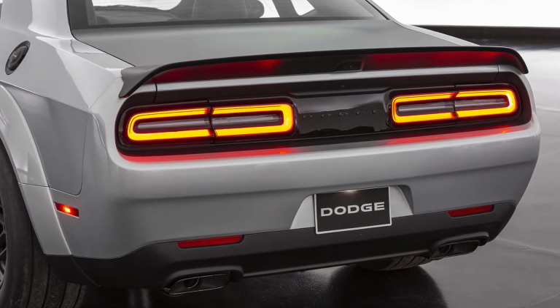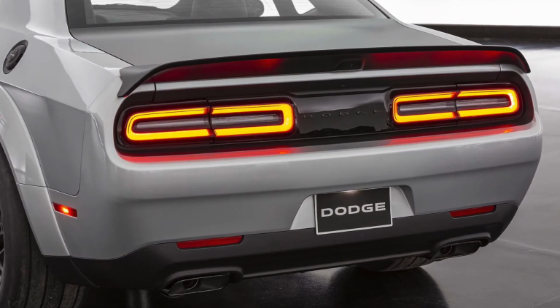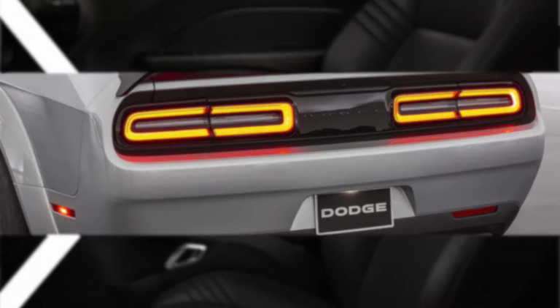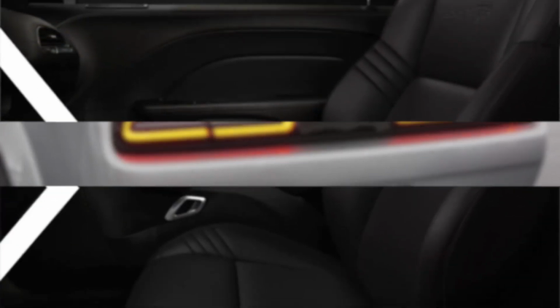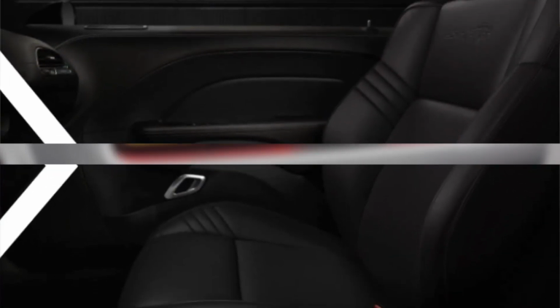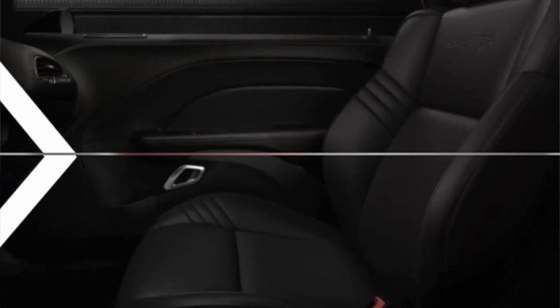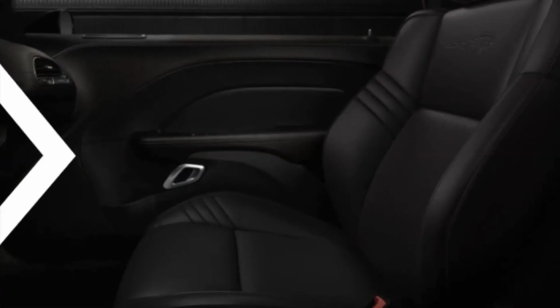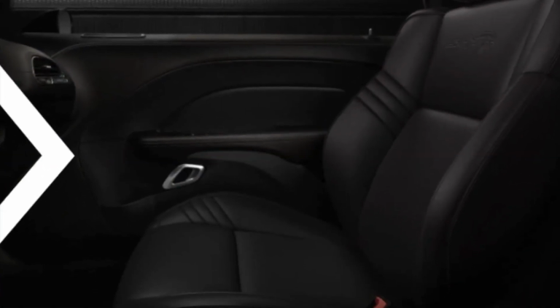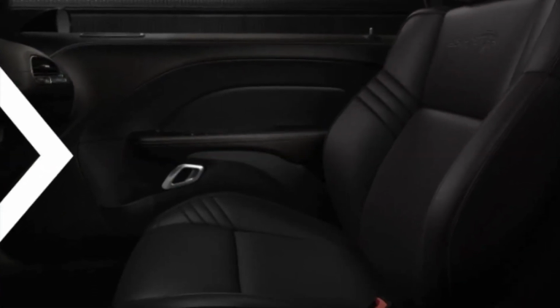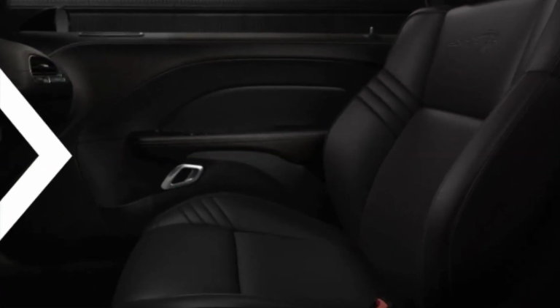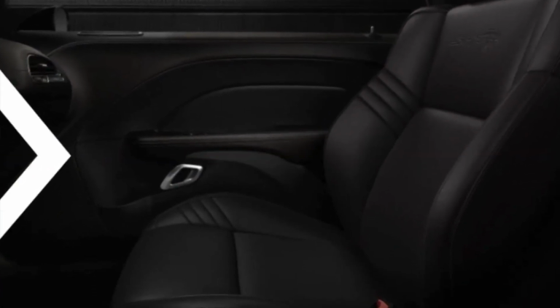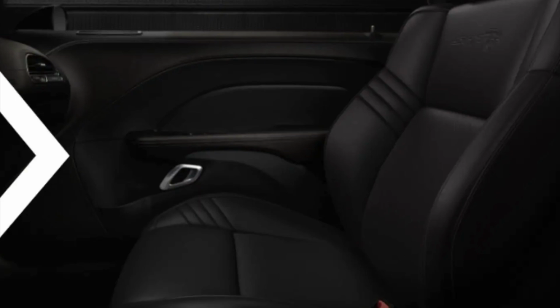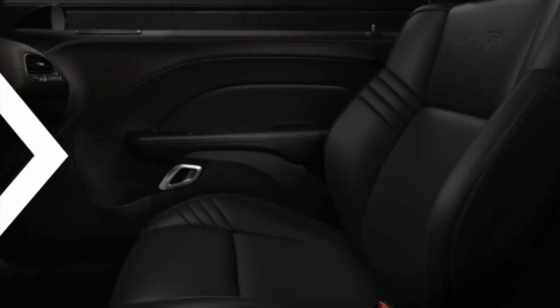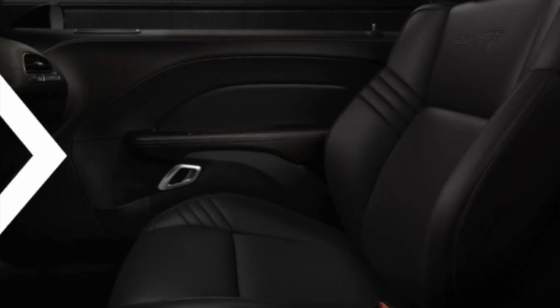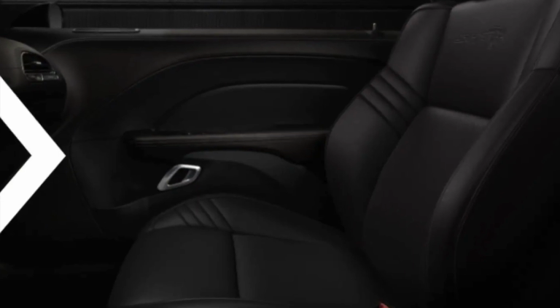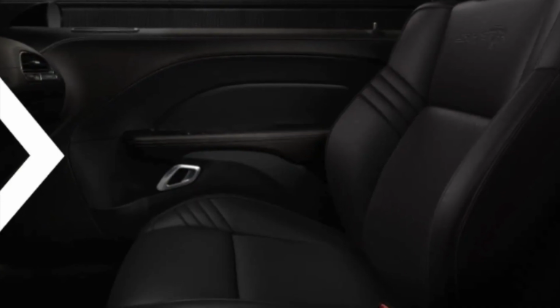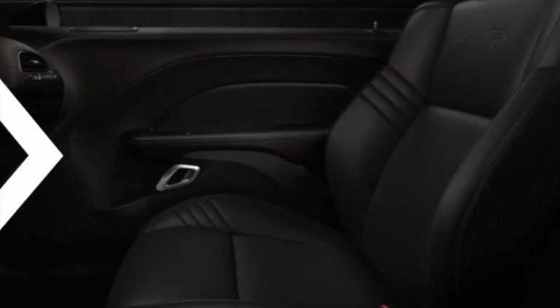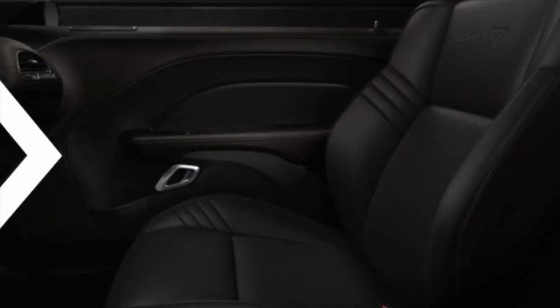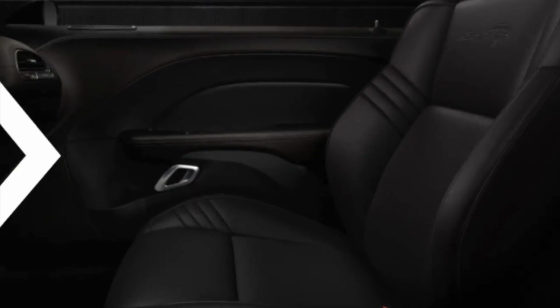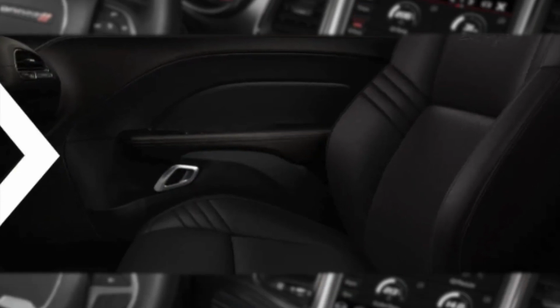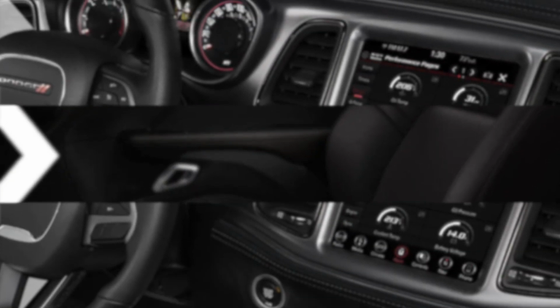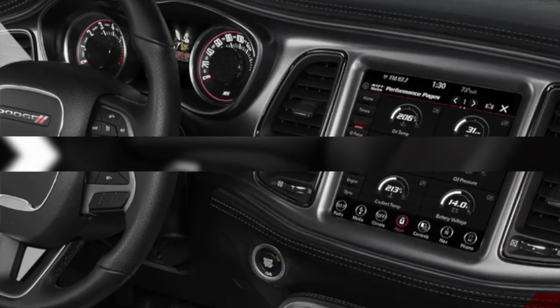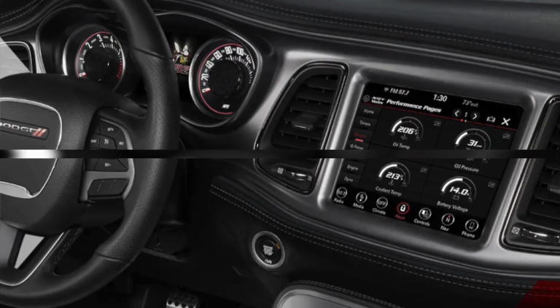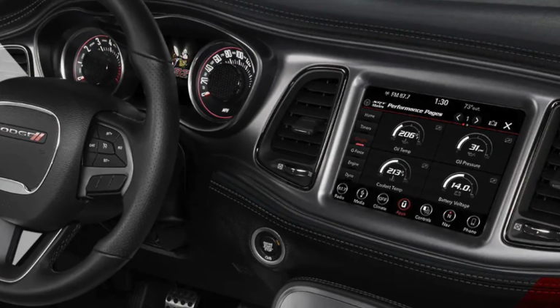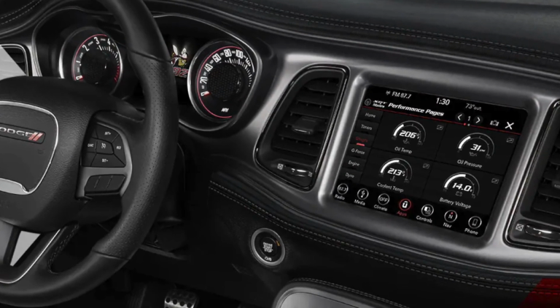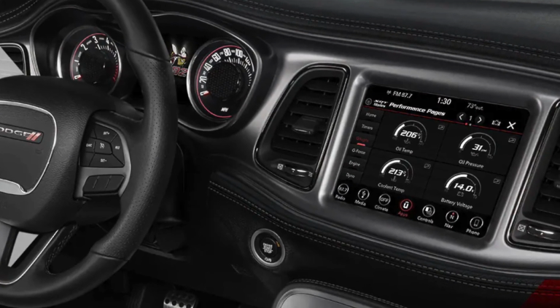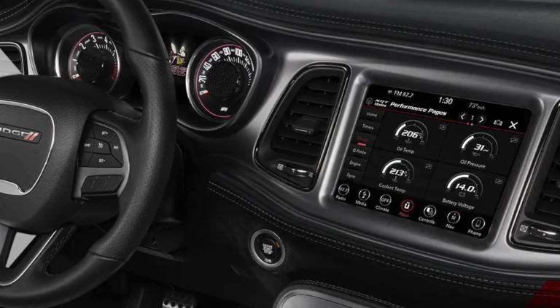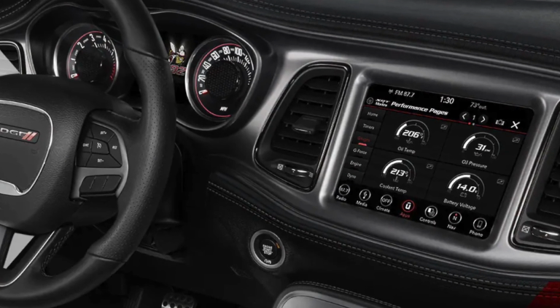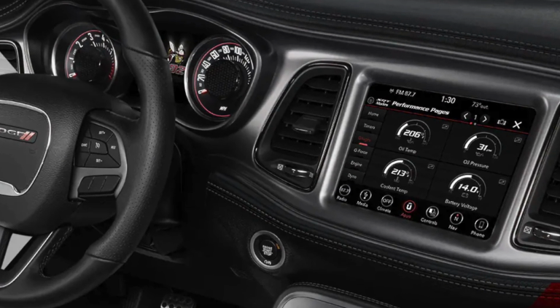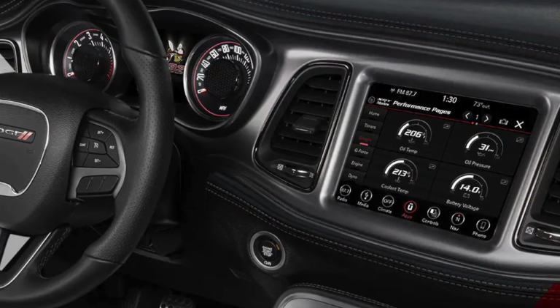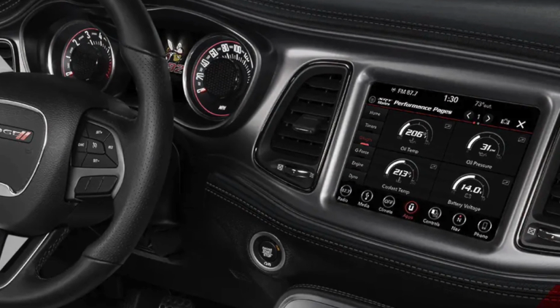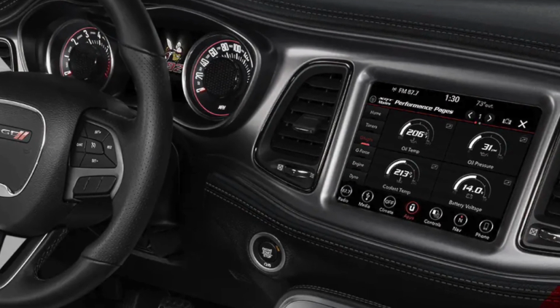The interior is also stylish, with black leather seats, a heated steering wheel, and a touchscreen infotainment system.